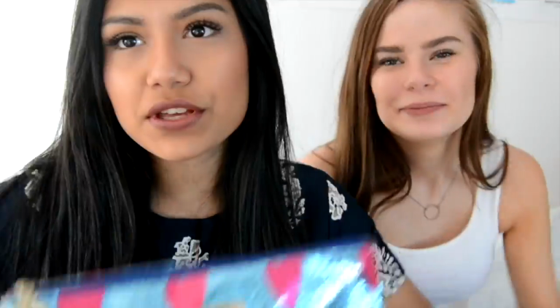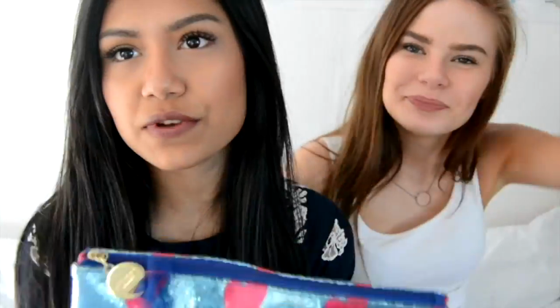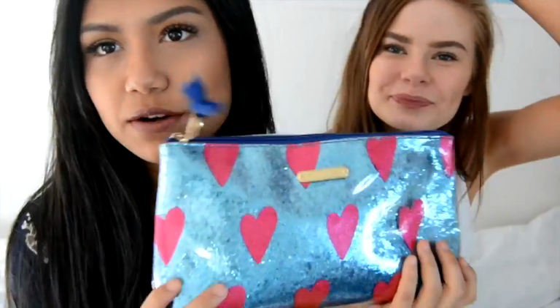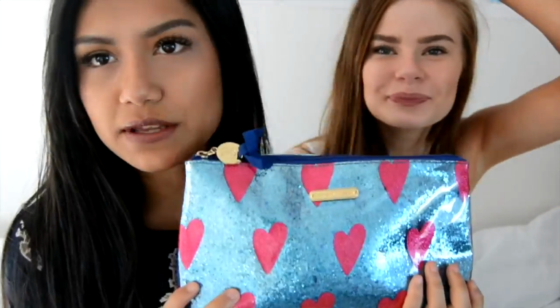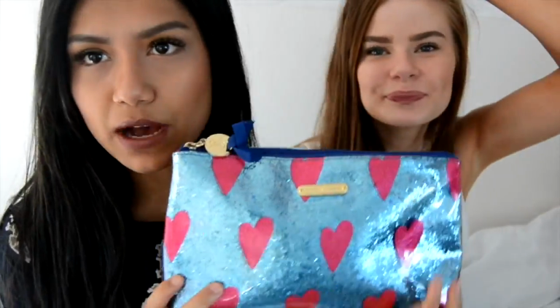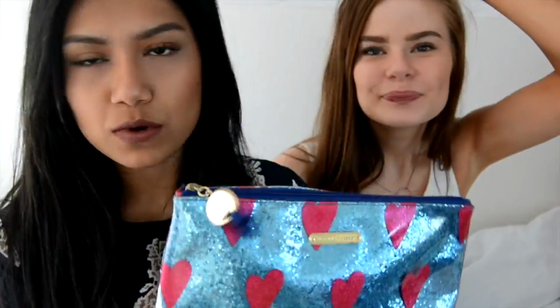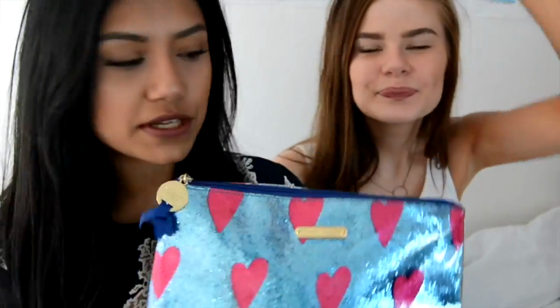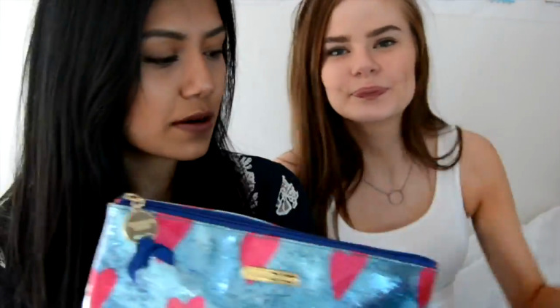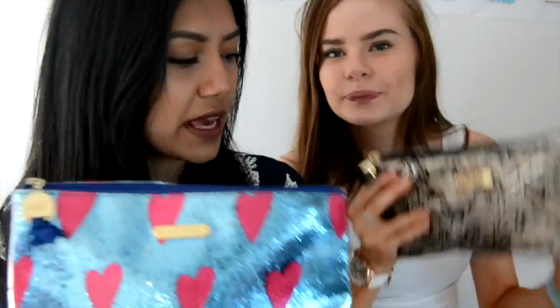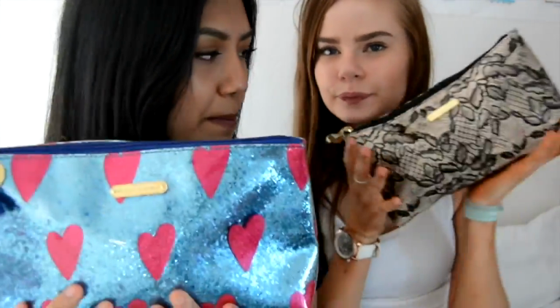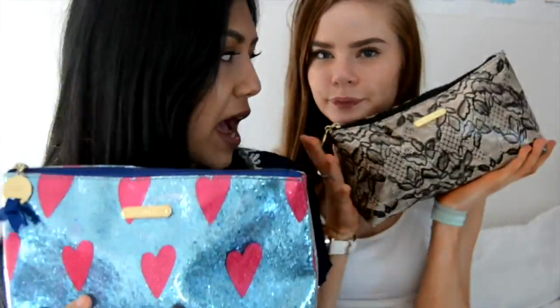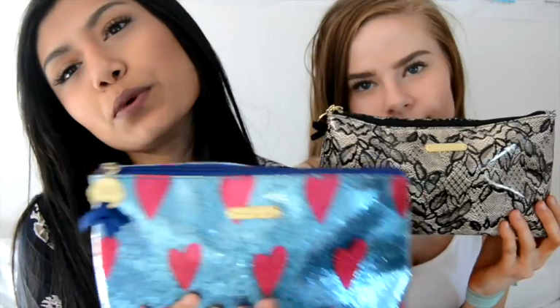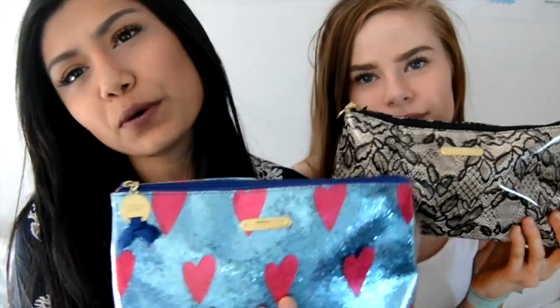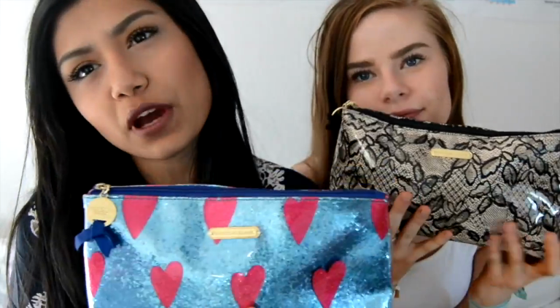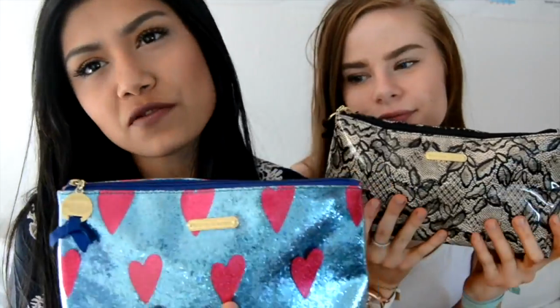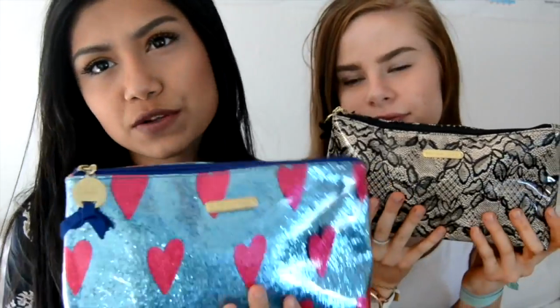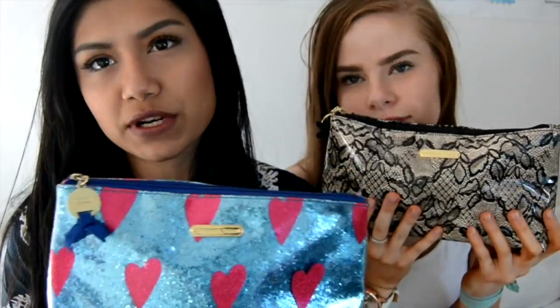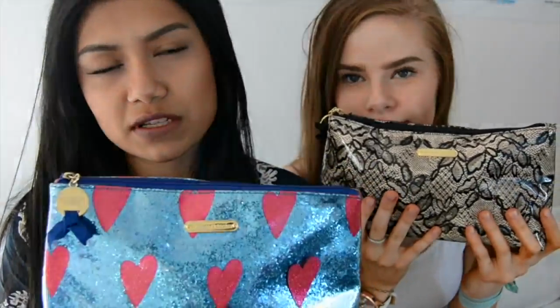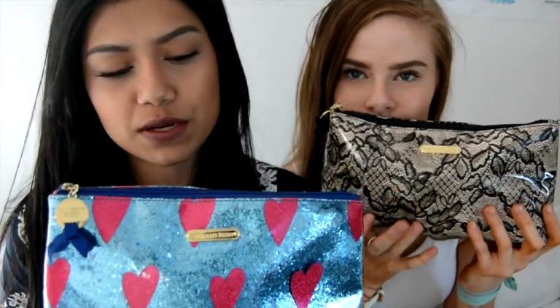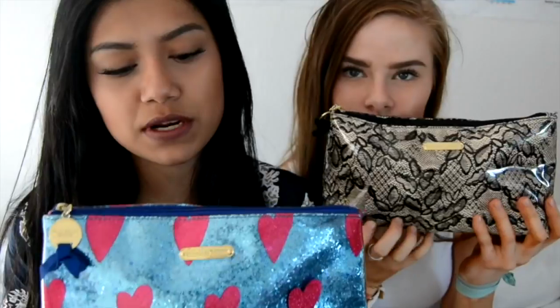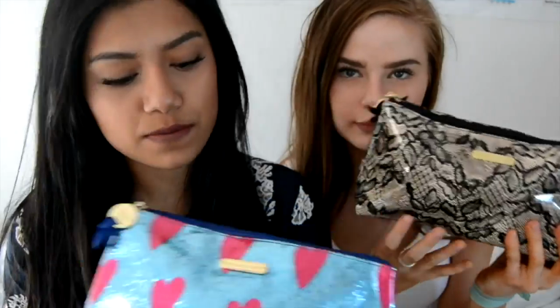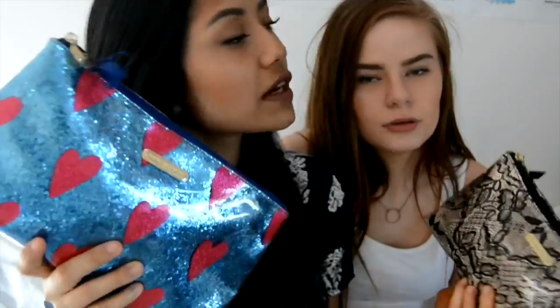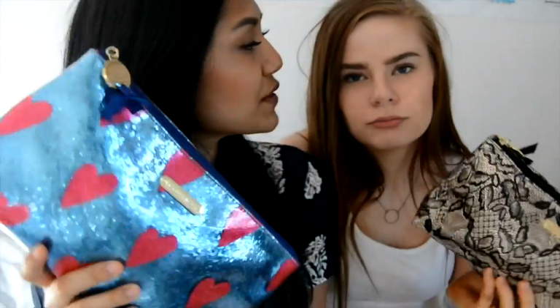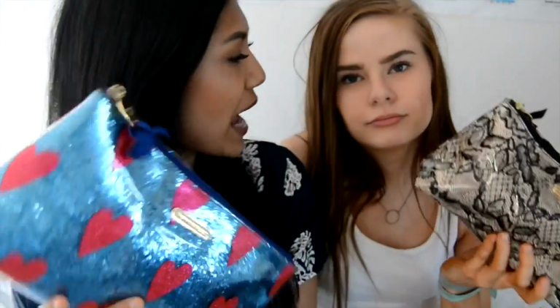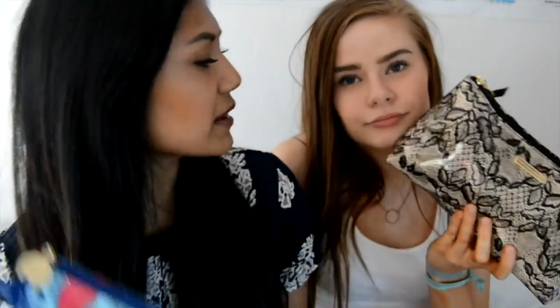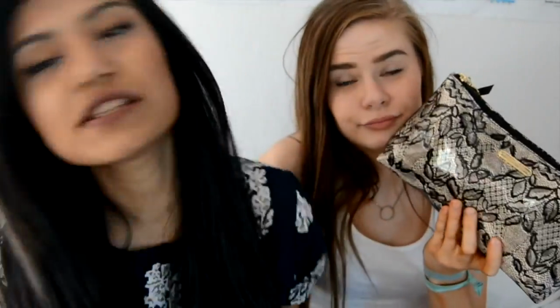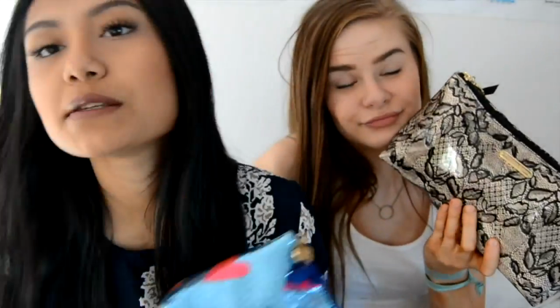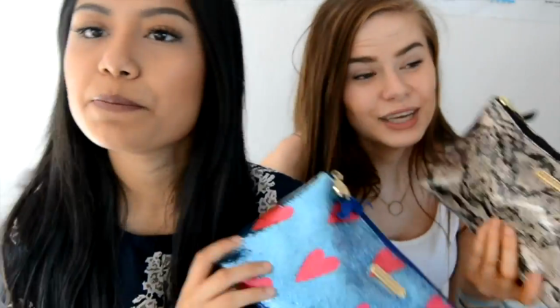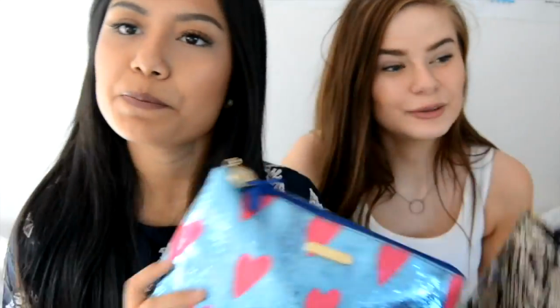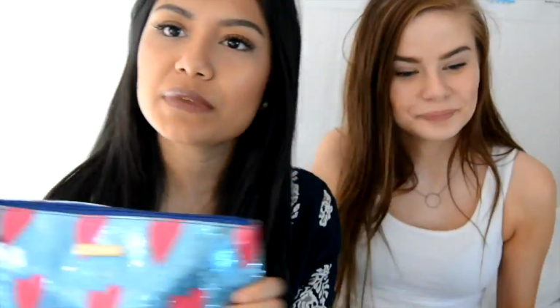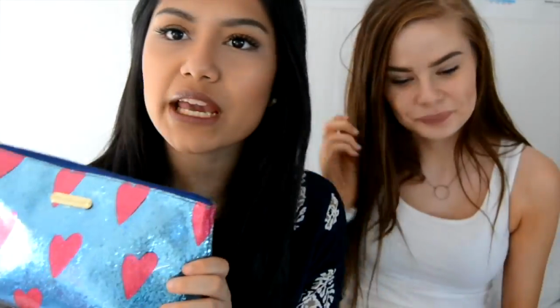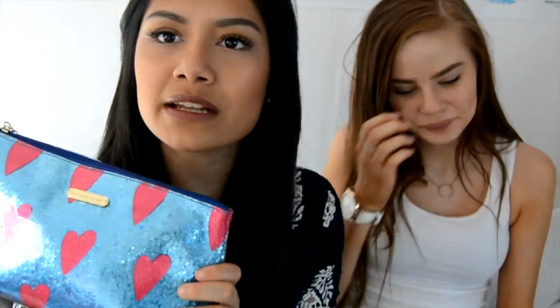This video is about what's in our makeup bag. We both got Victoria's Secret. So yeah, let's dig in.